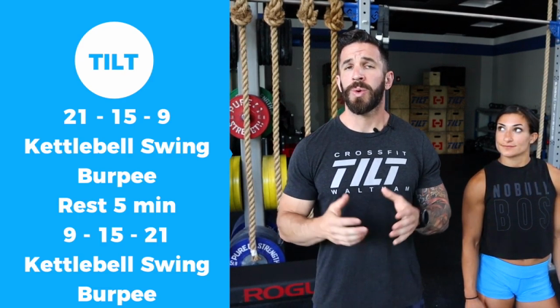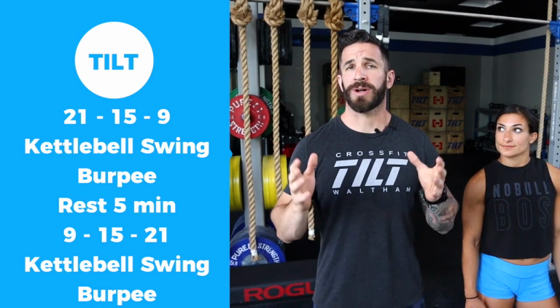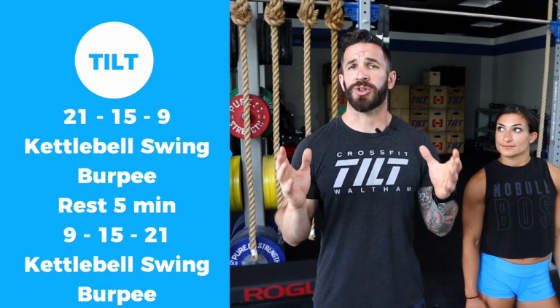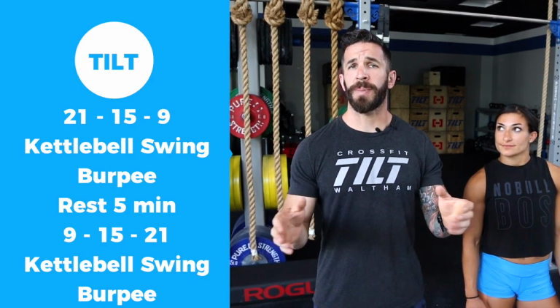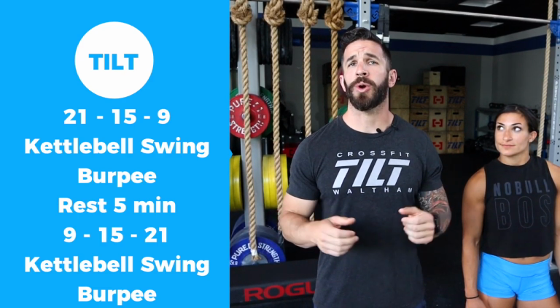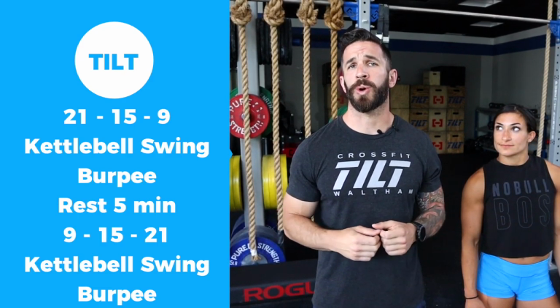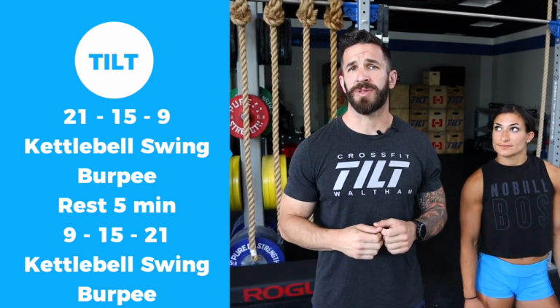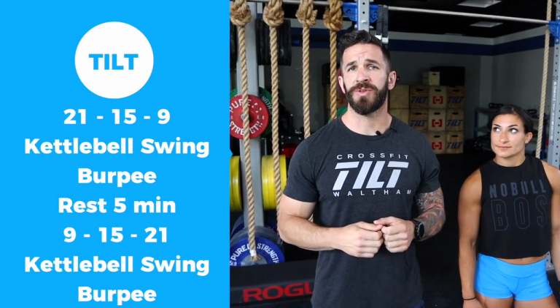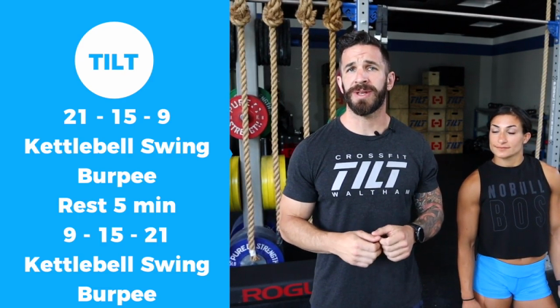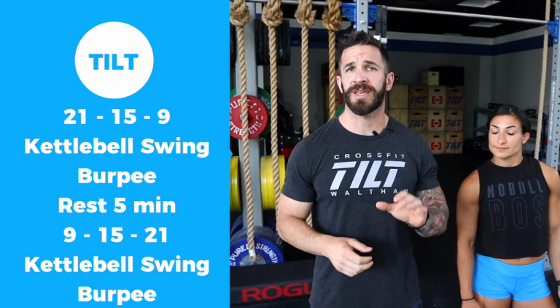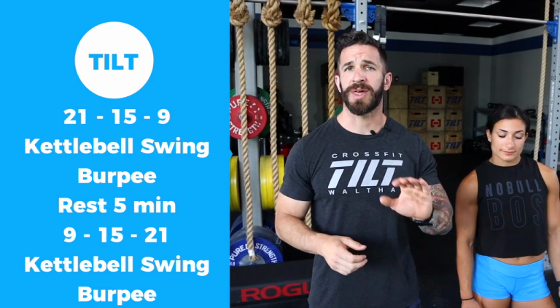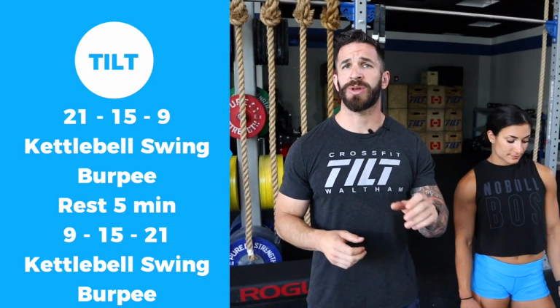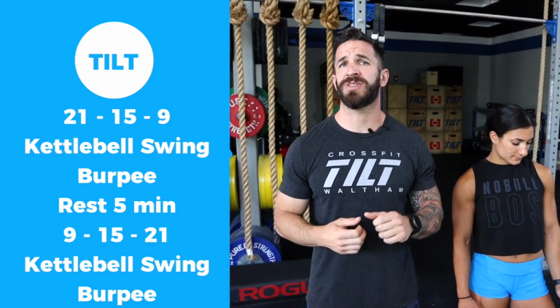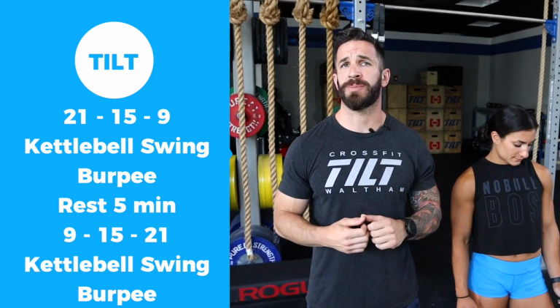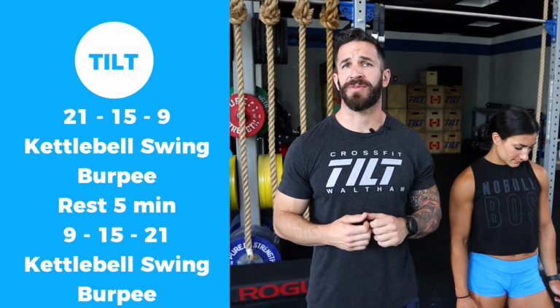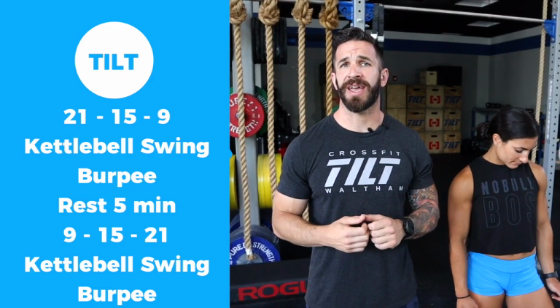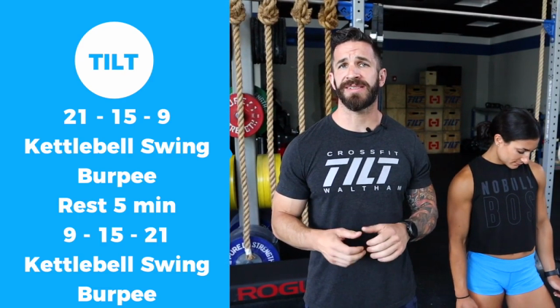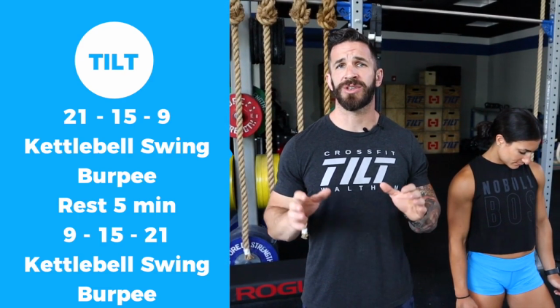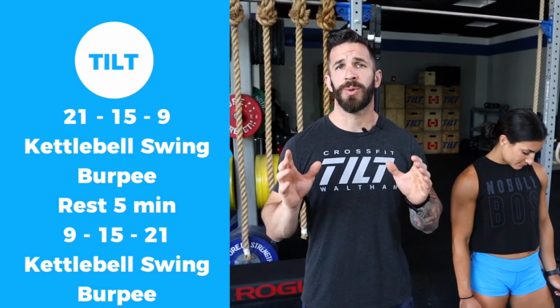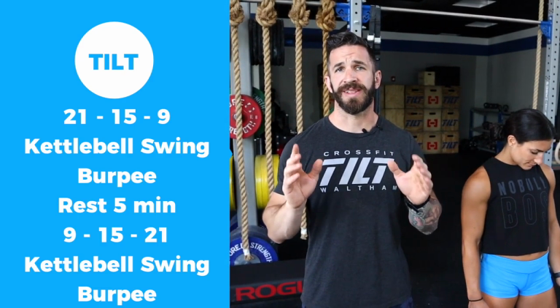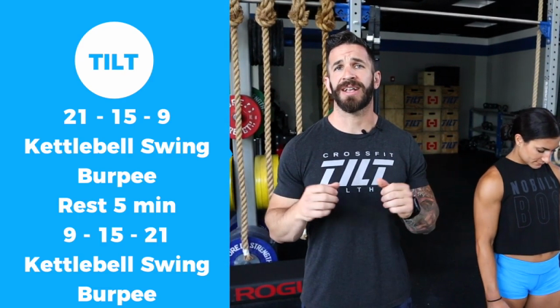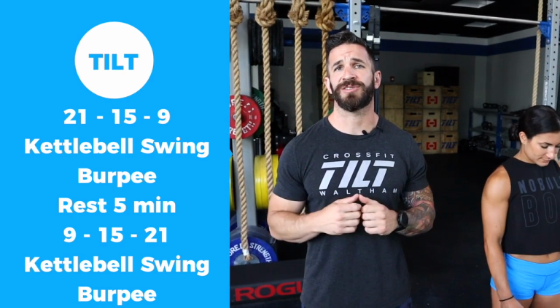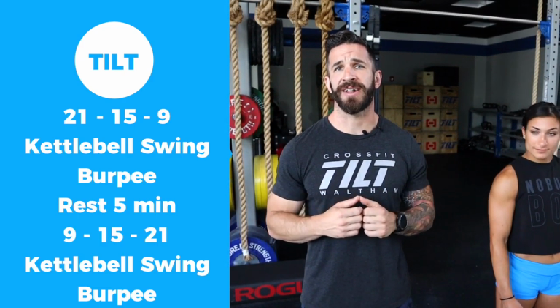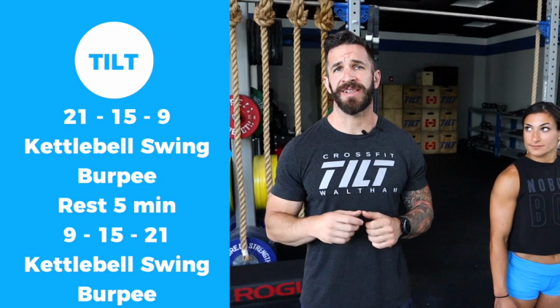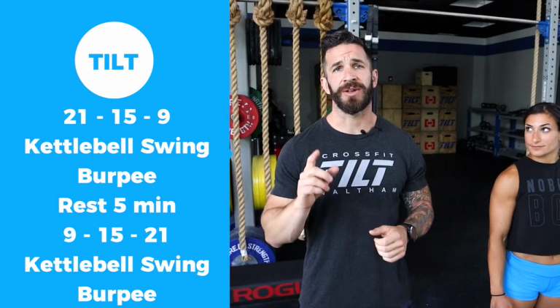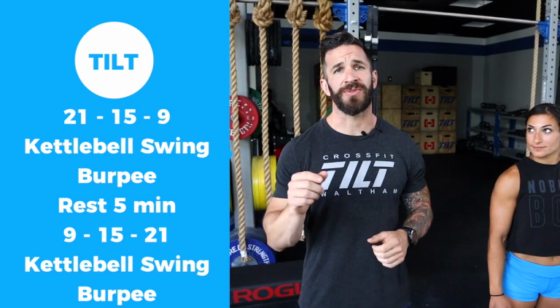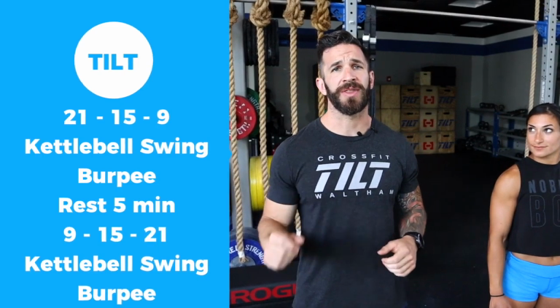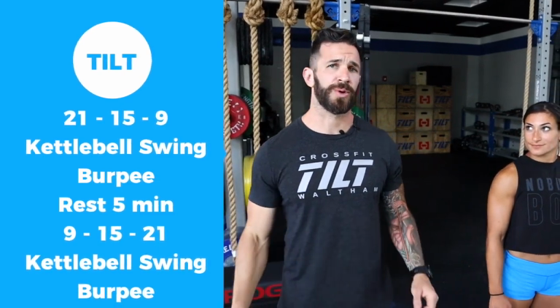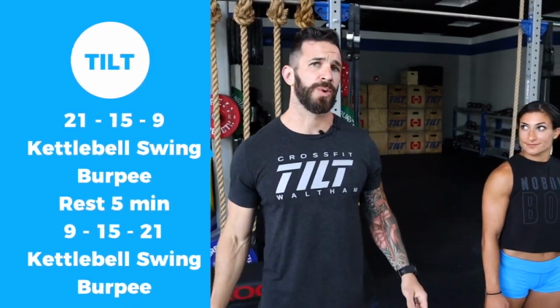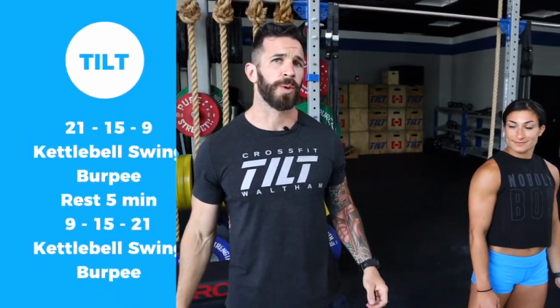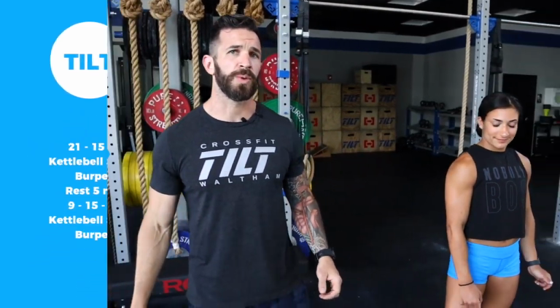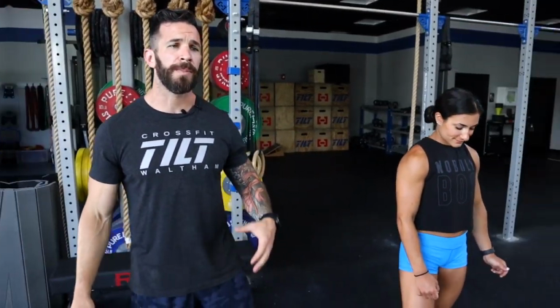We're going to start by going over the movements, then we'll give you some modifications, we'll chat strategy, and finally we're going to warm you up.